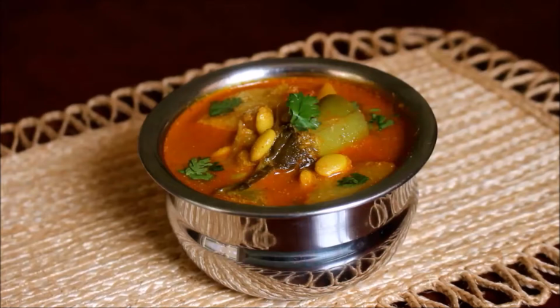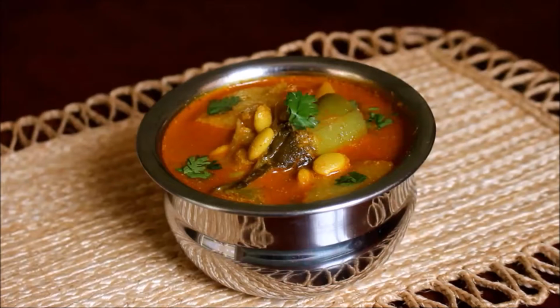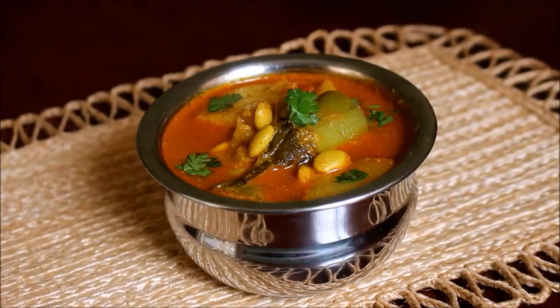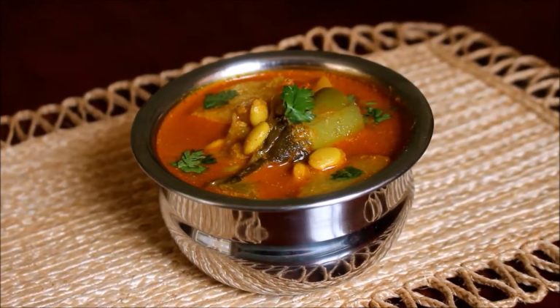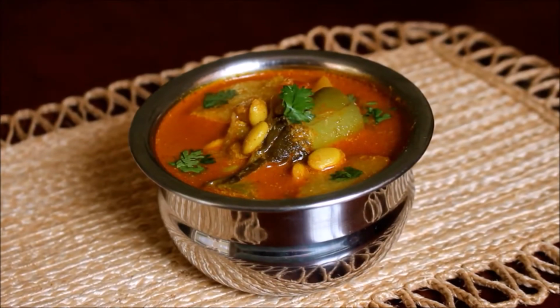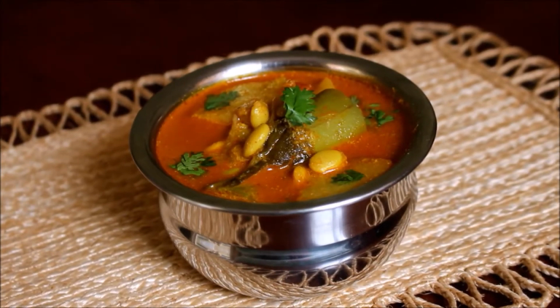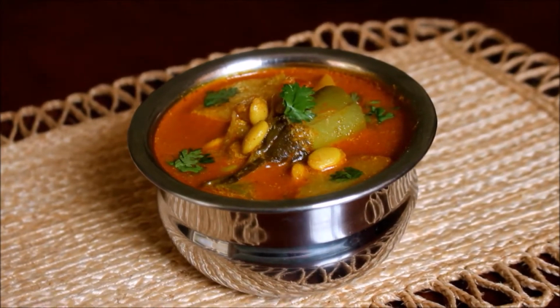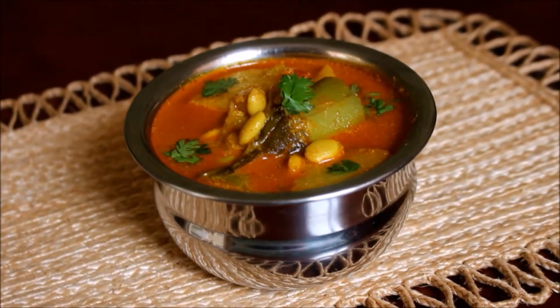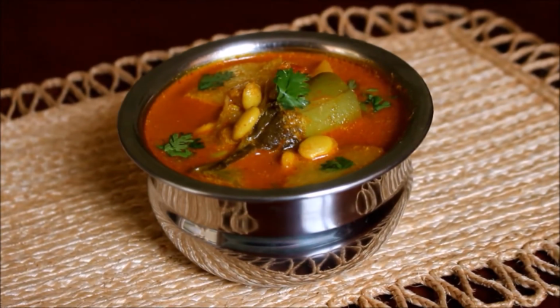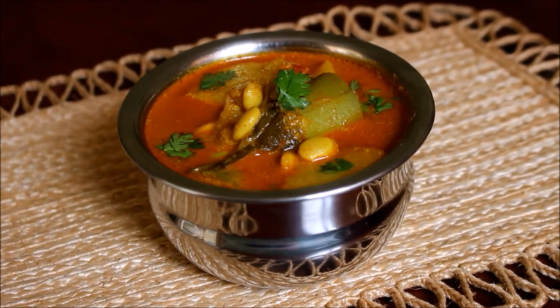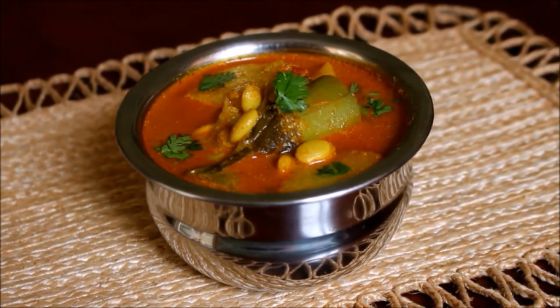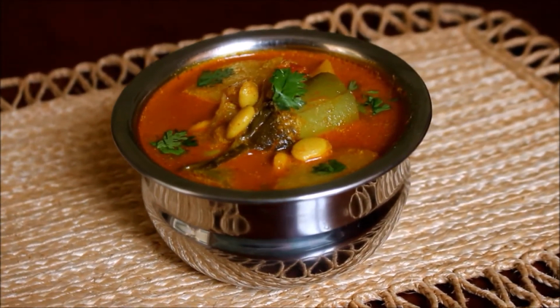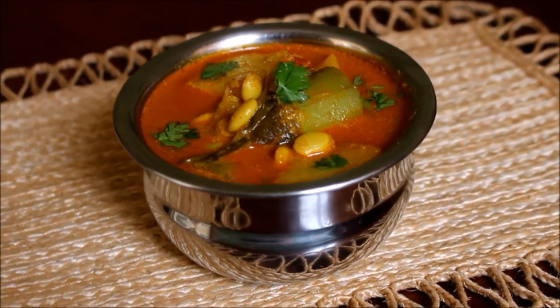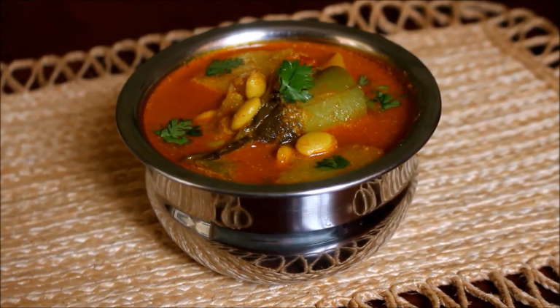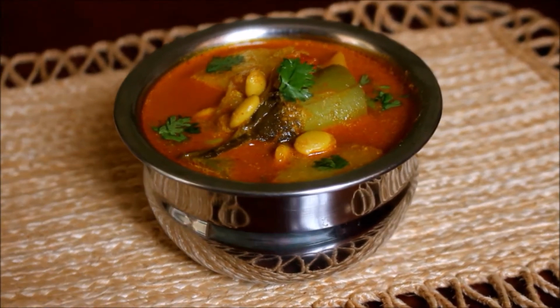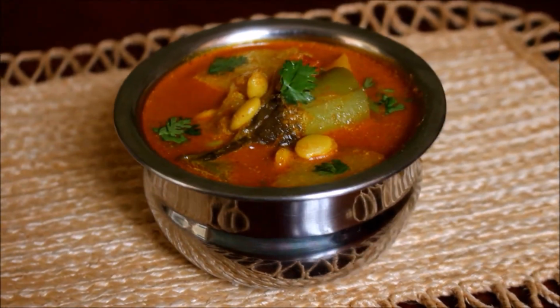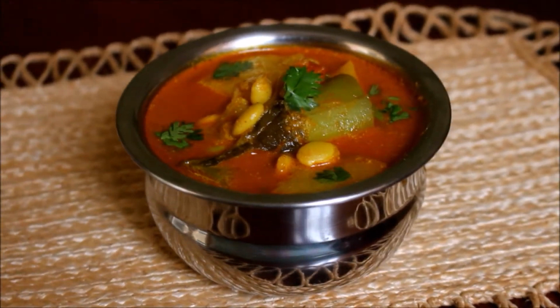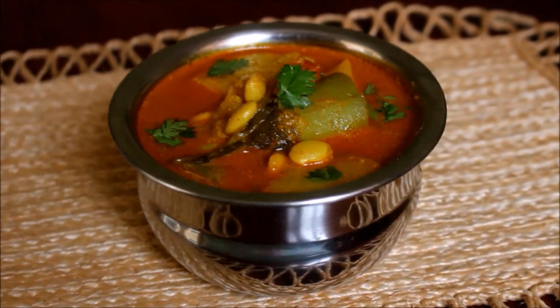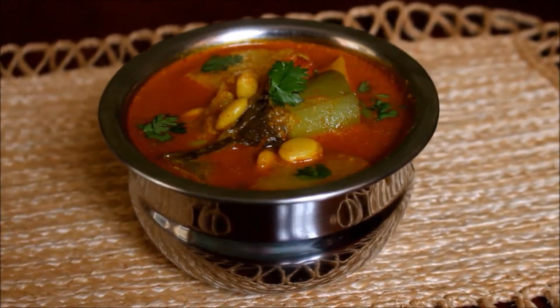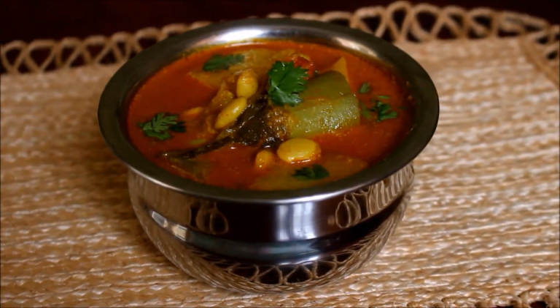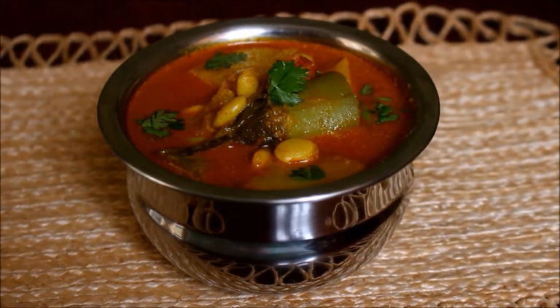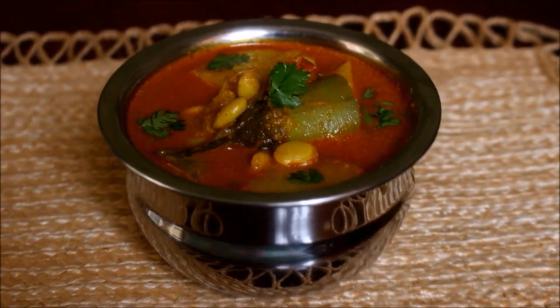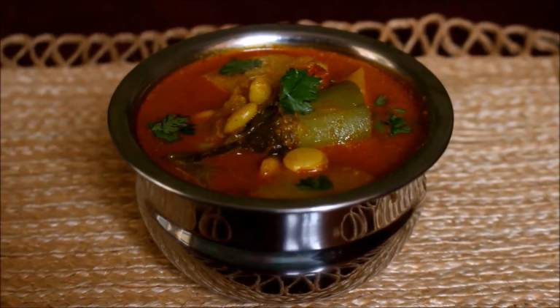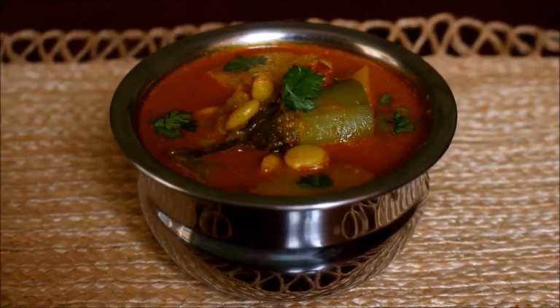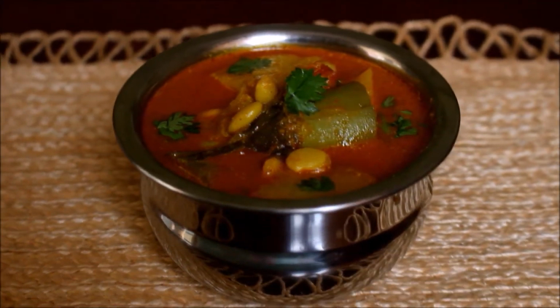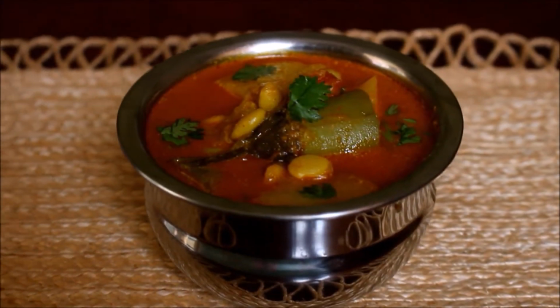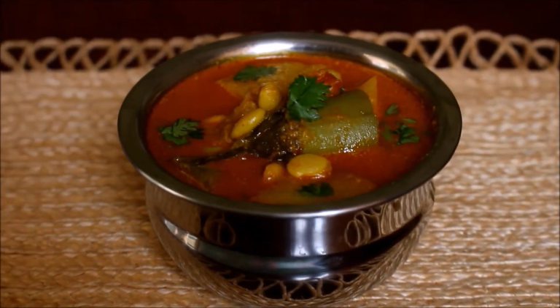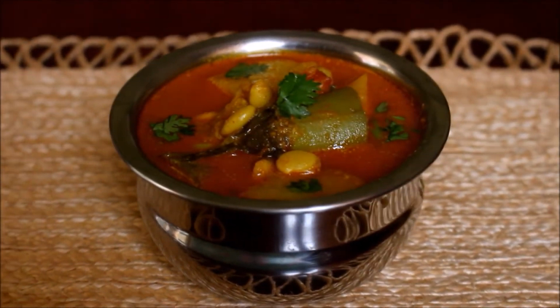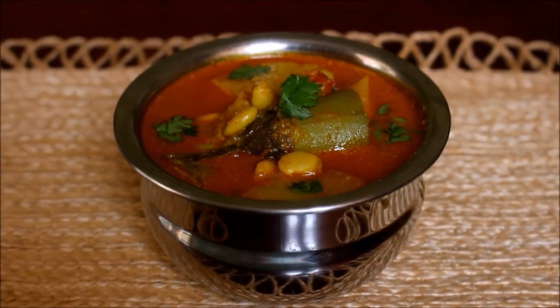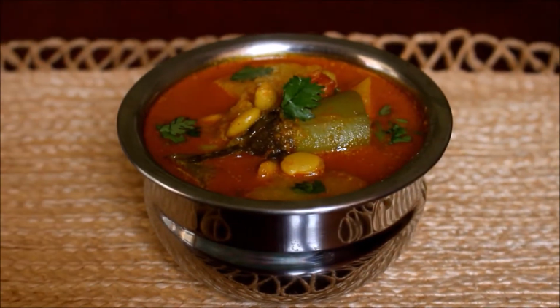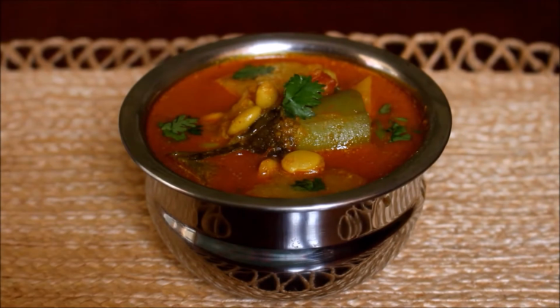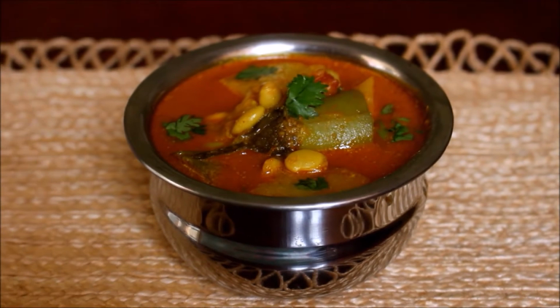Welcome to Vidya's Cooking Channel. I am making a recipe today.